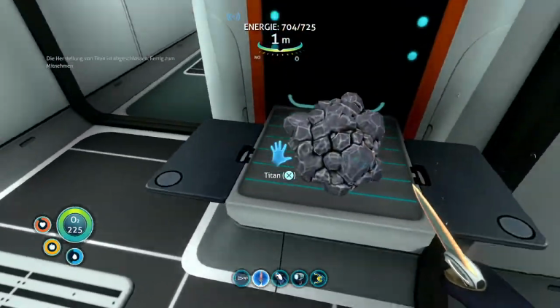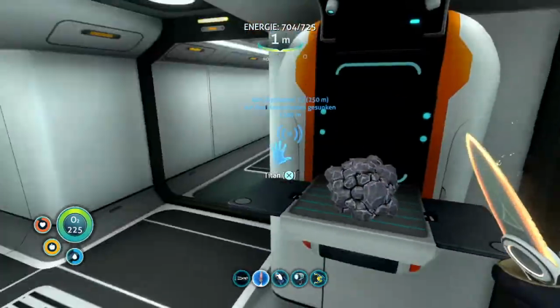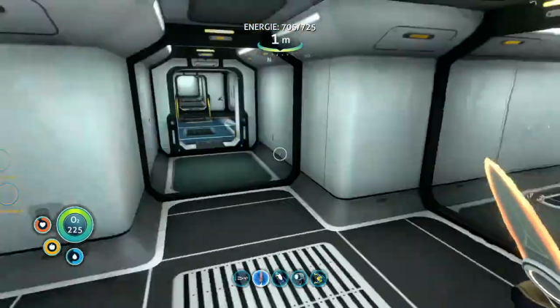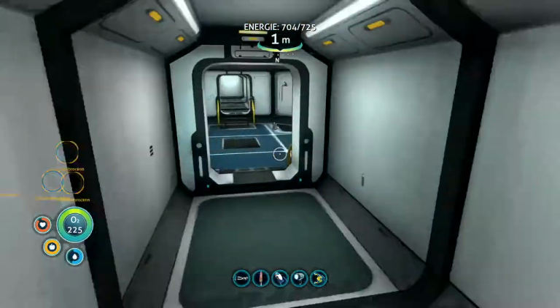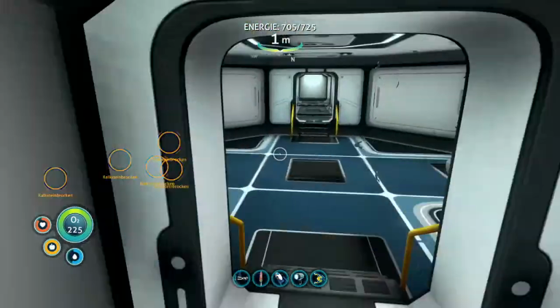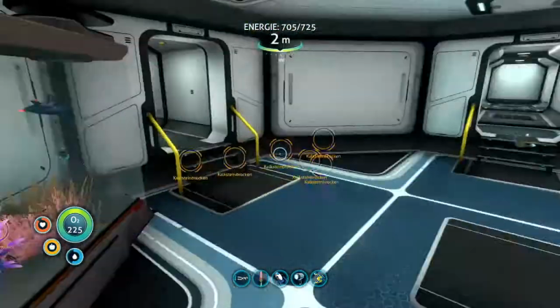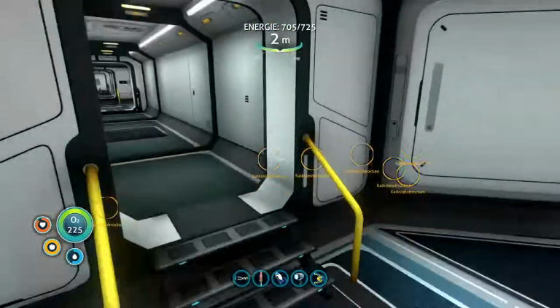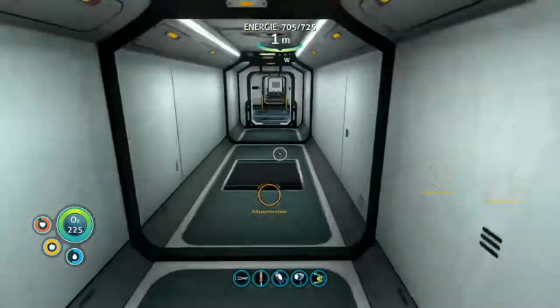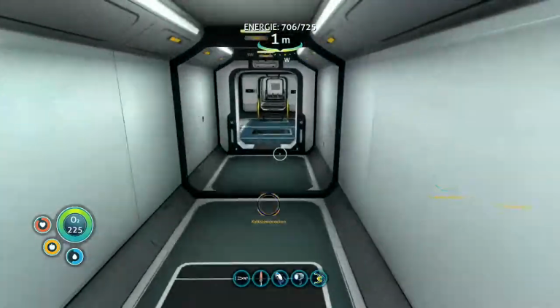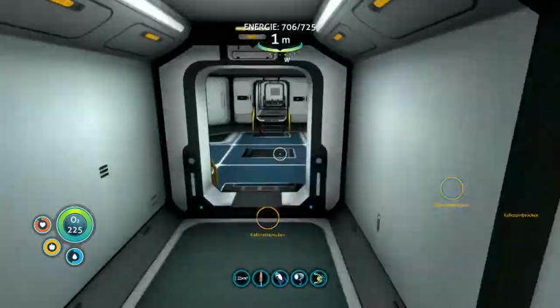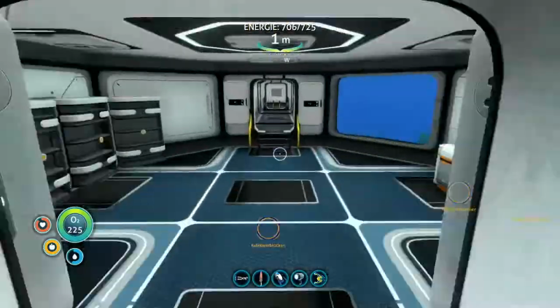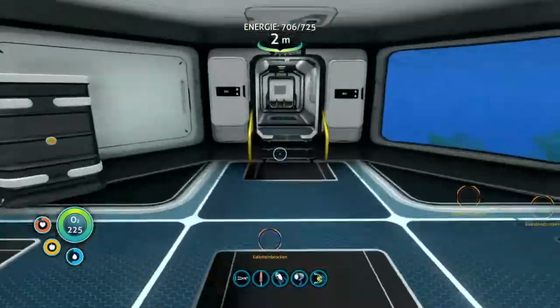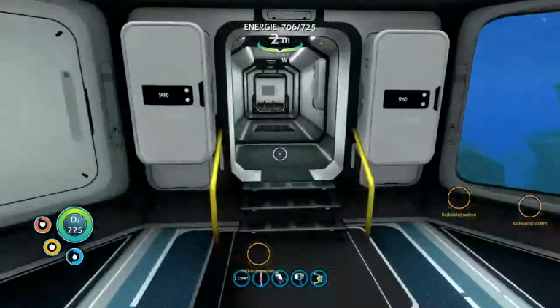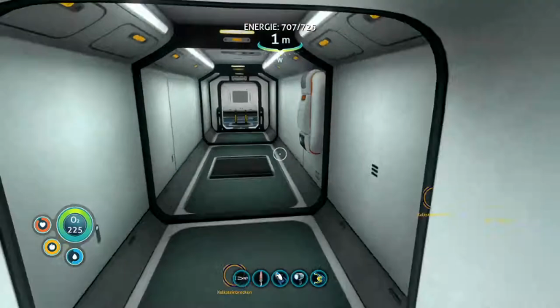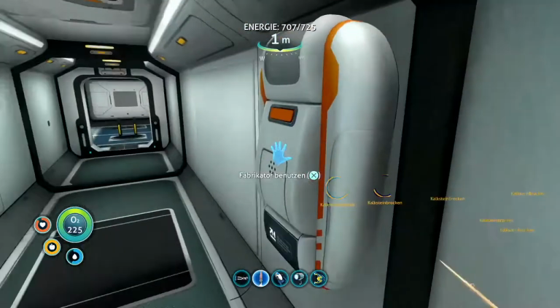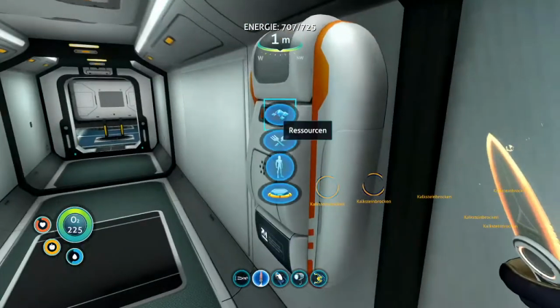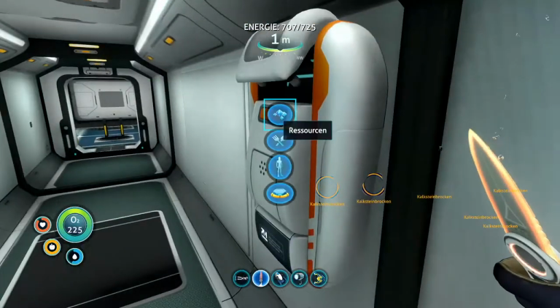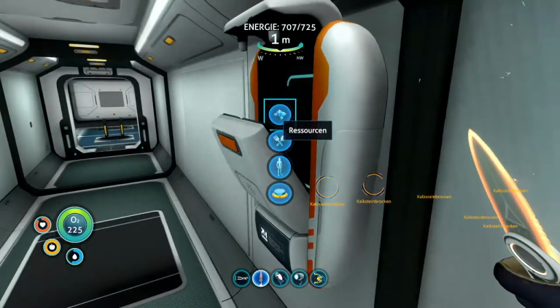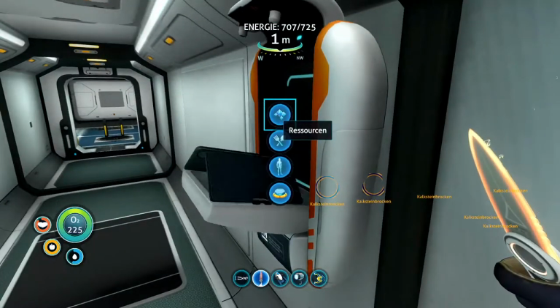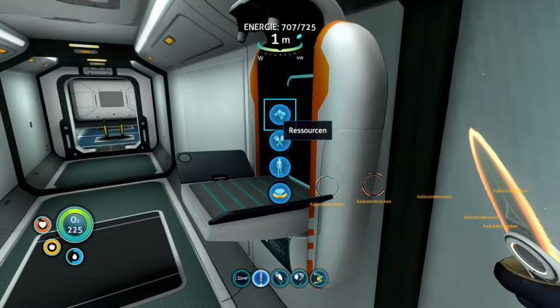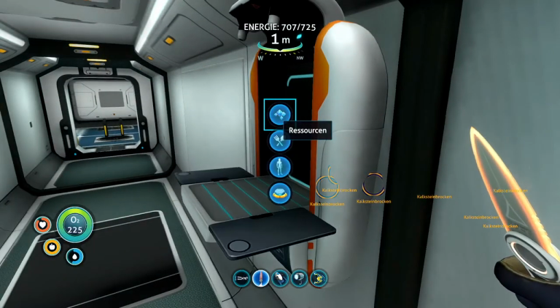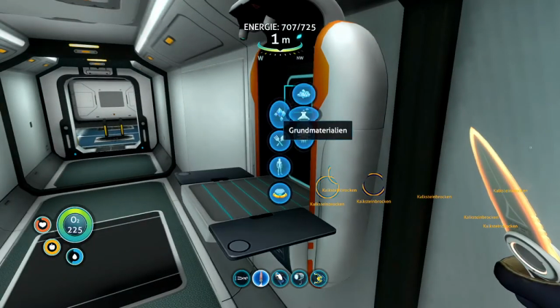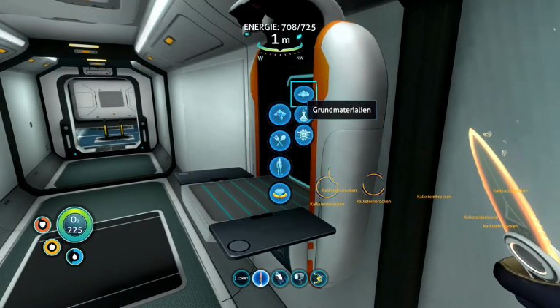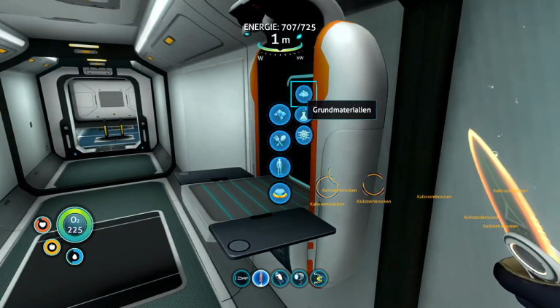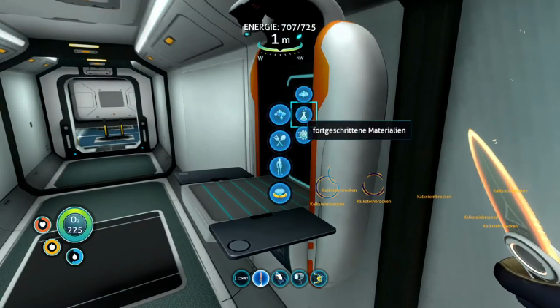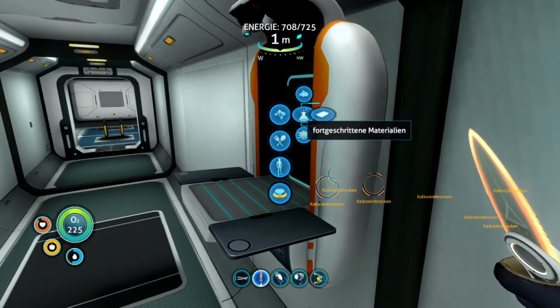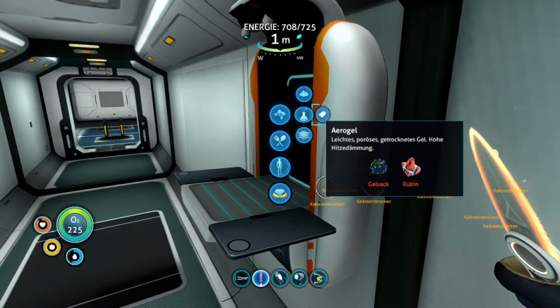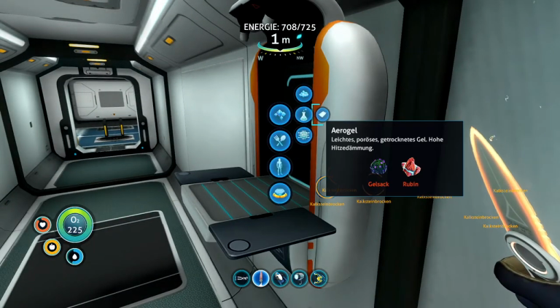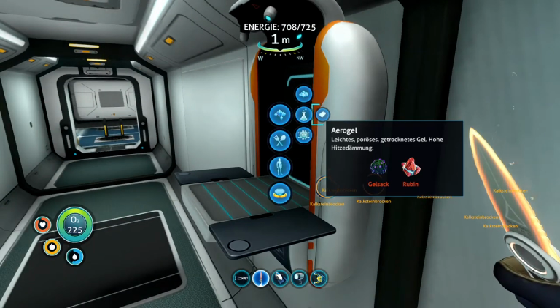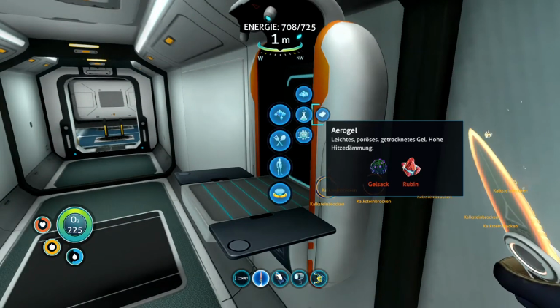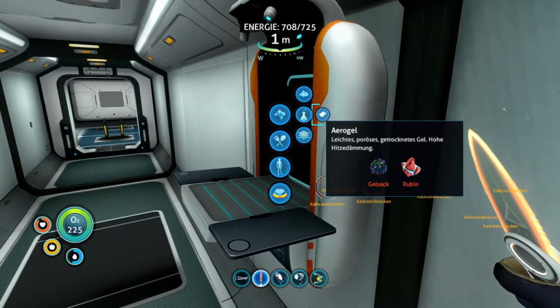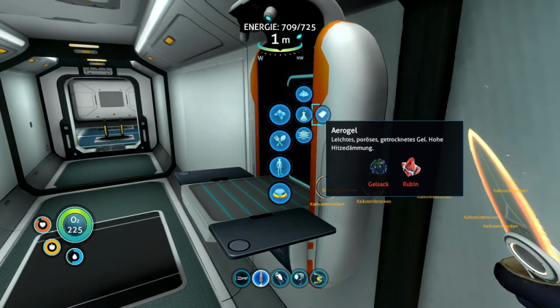If you now go to another fabricator, the fabricator tells you that you can craft everything, when you actually can't.